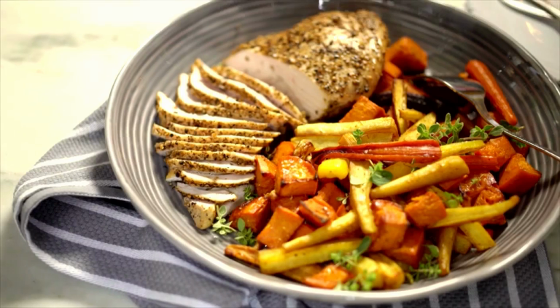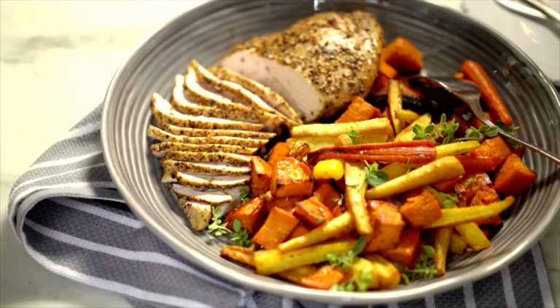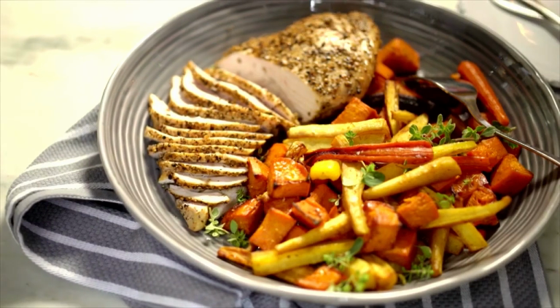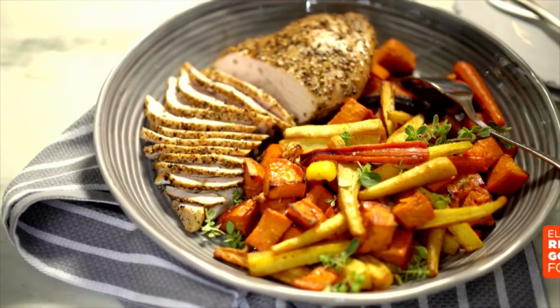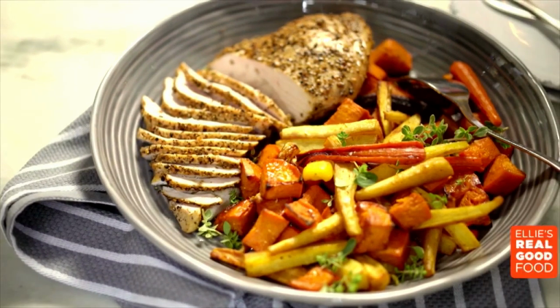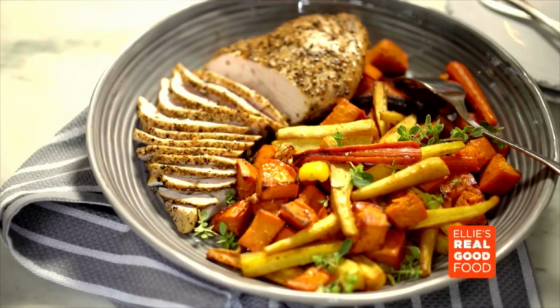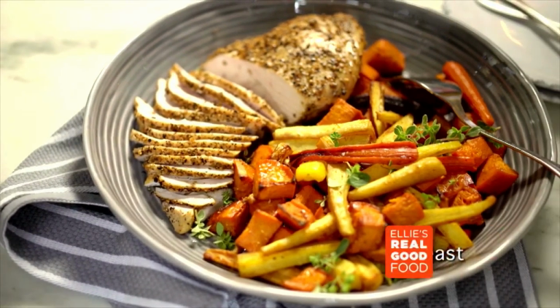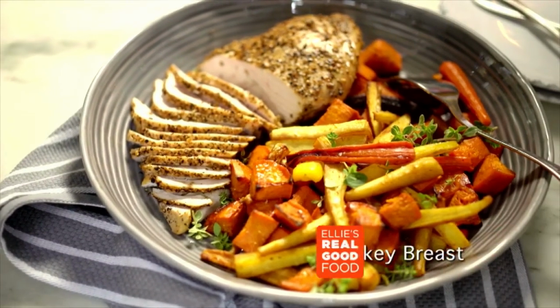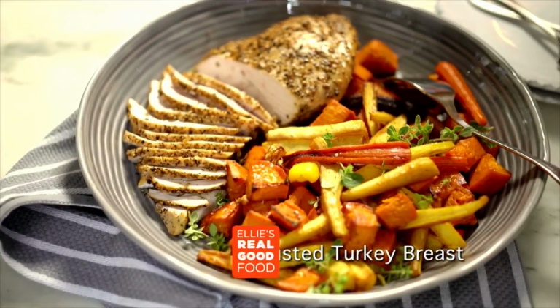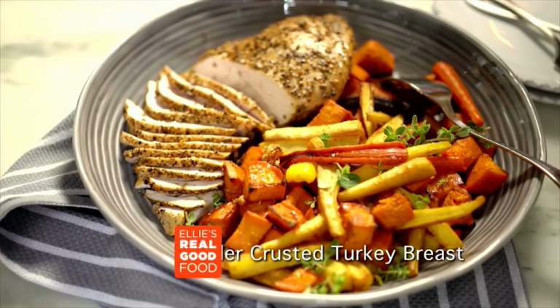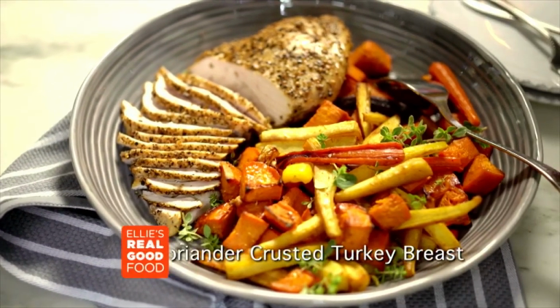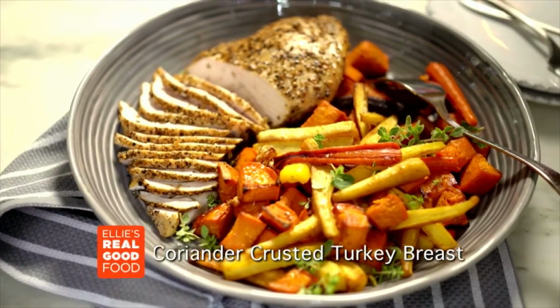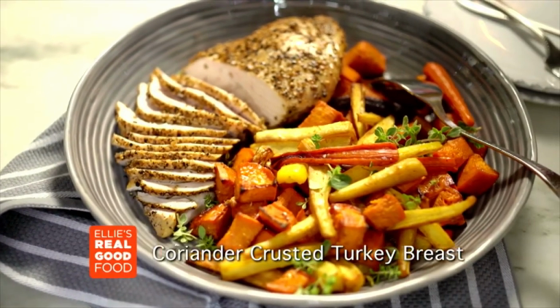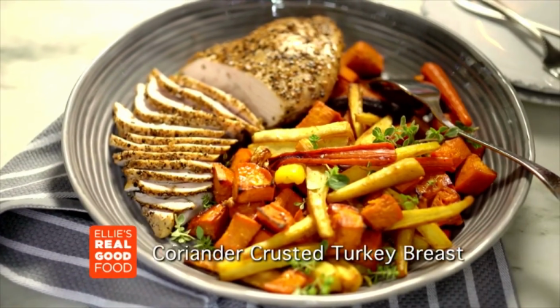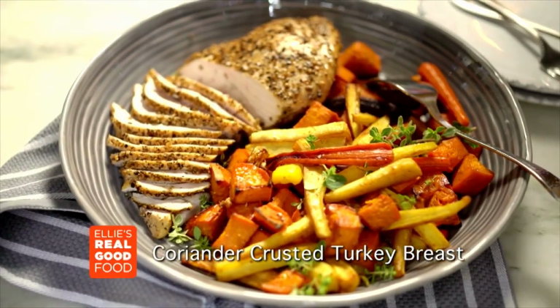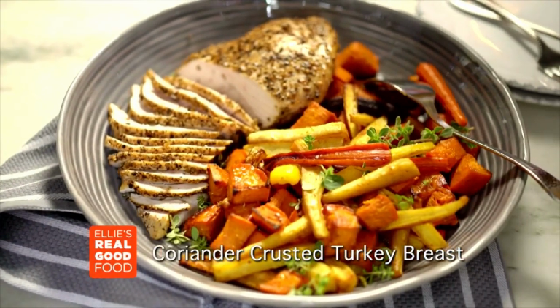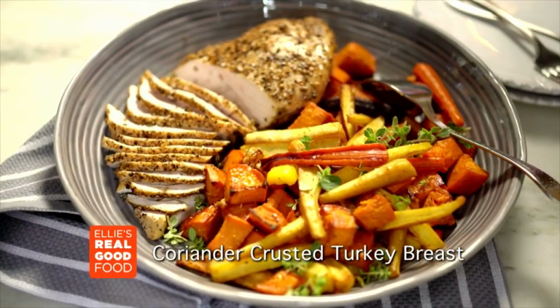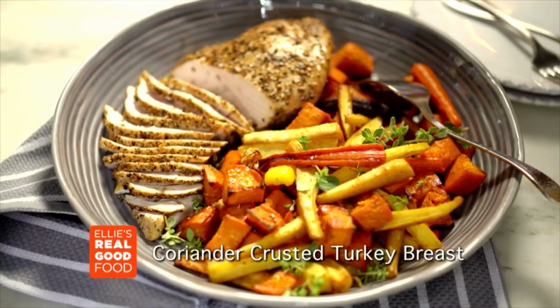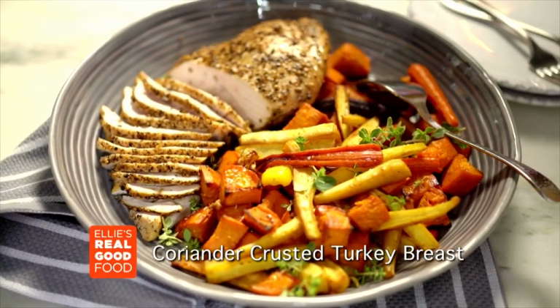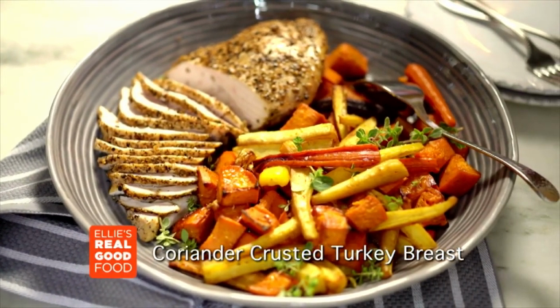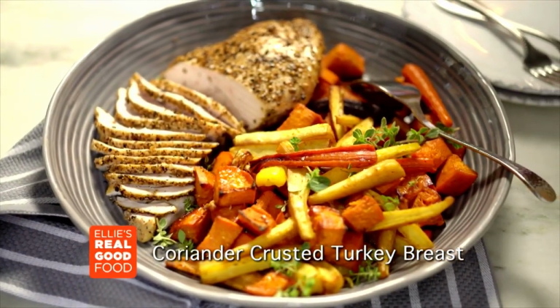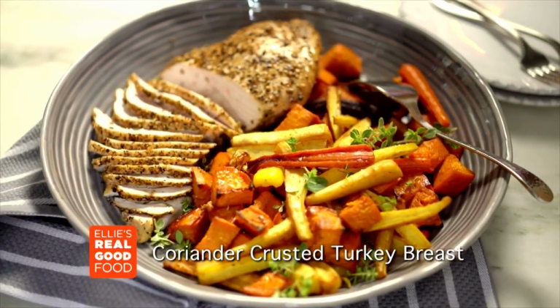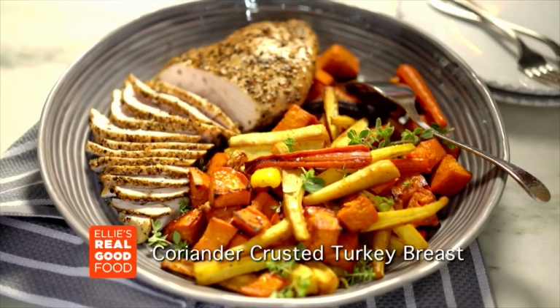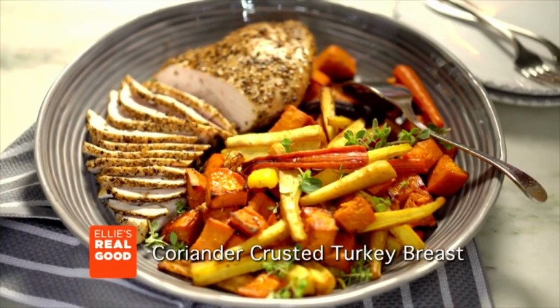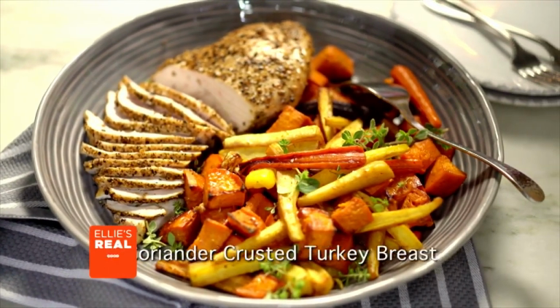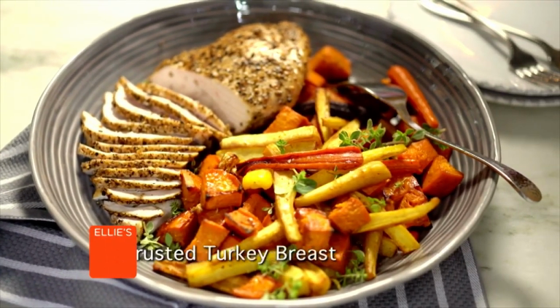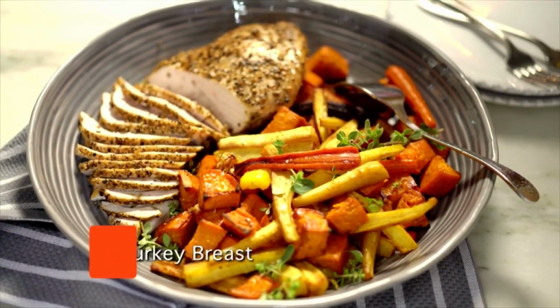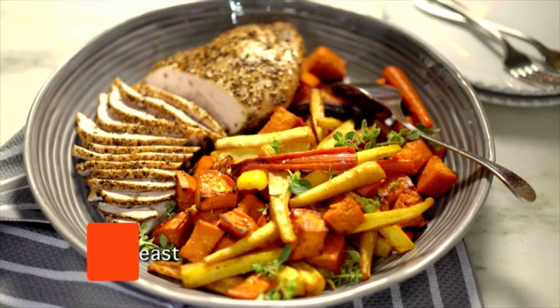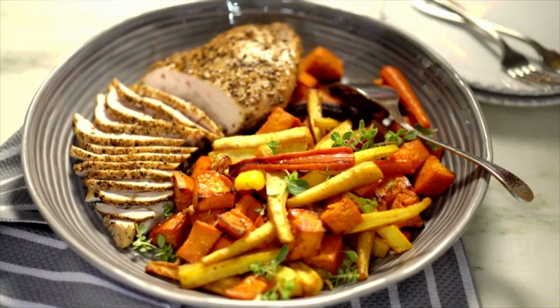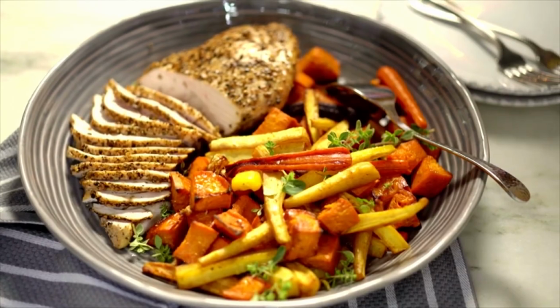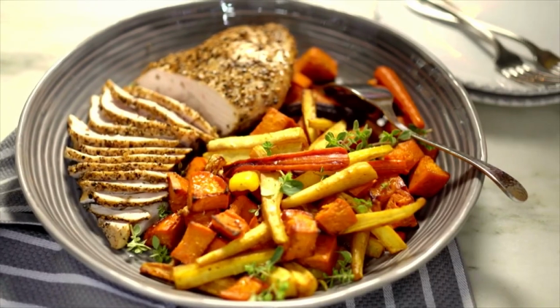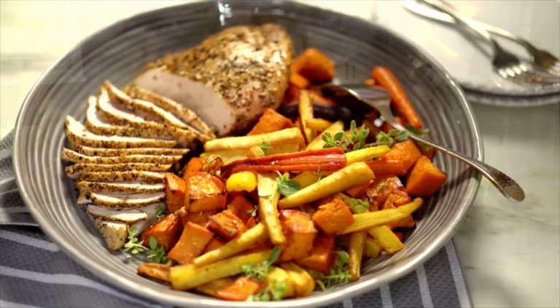Three ingredient coriander-crusted turkey breast. You're not gonna believe how flavorful this is.